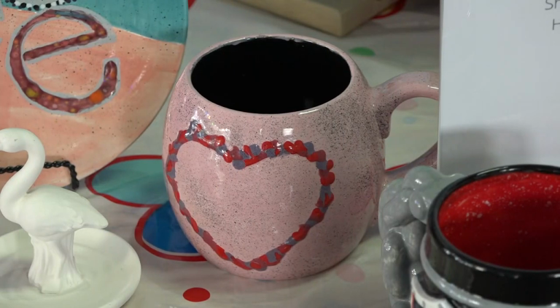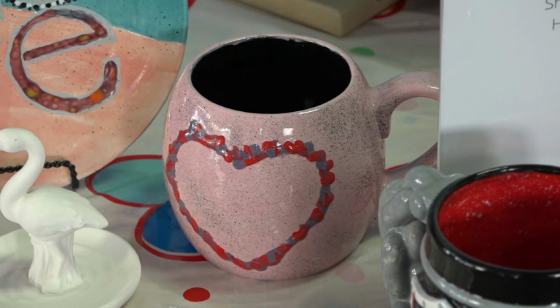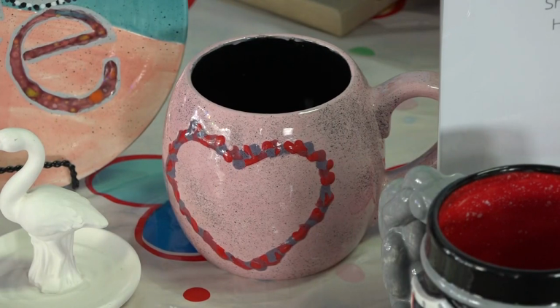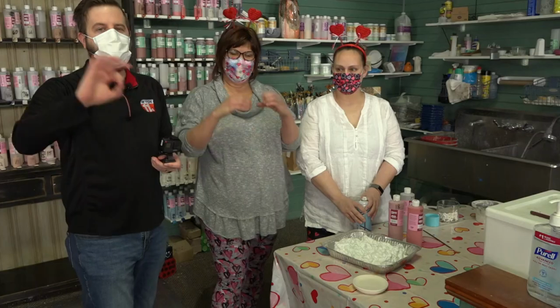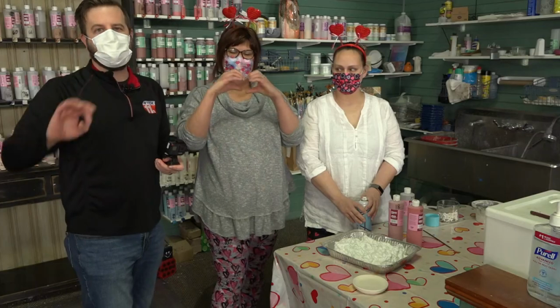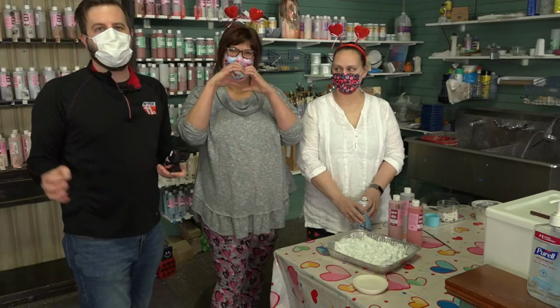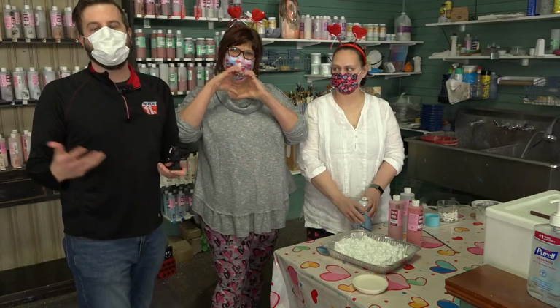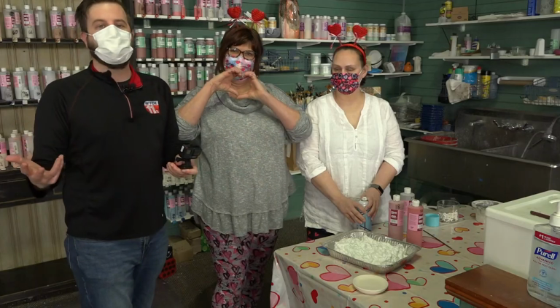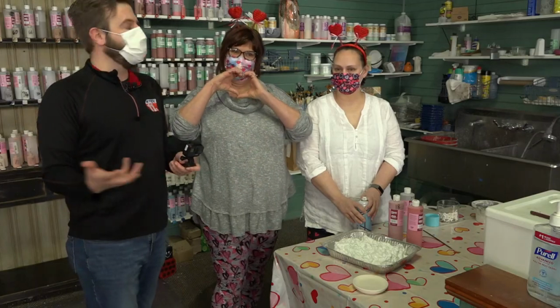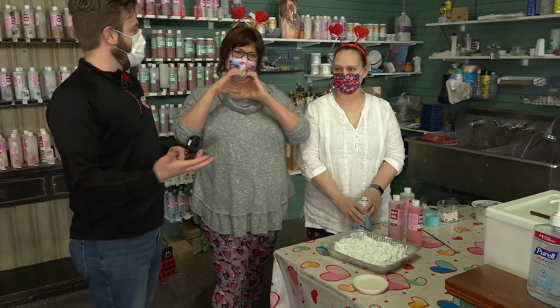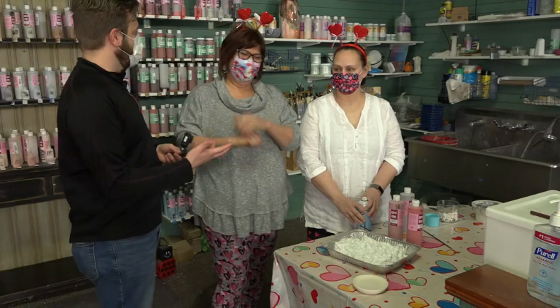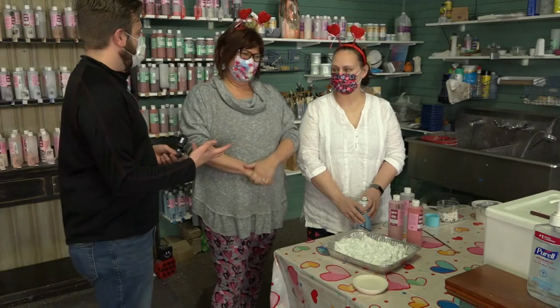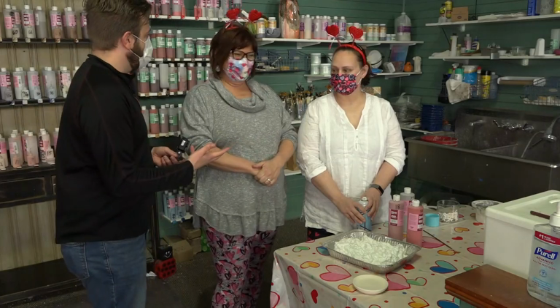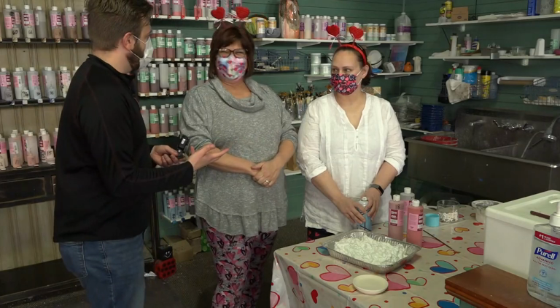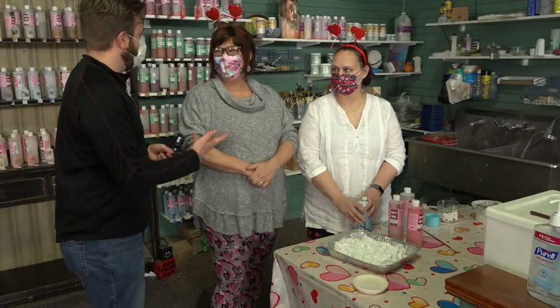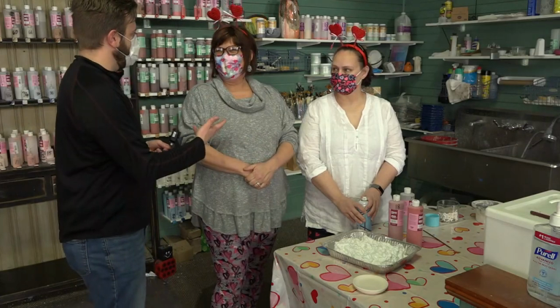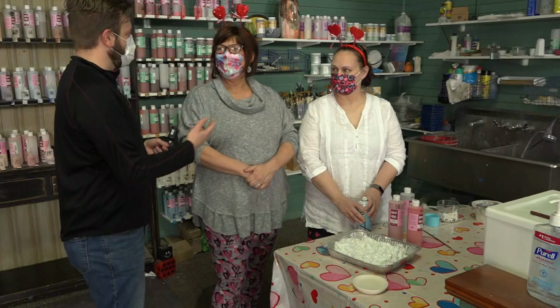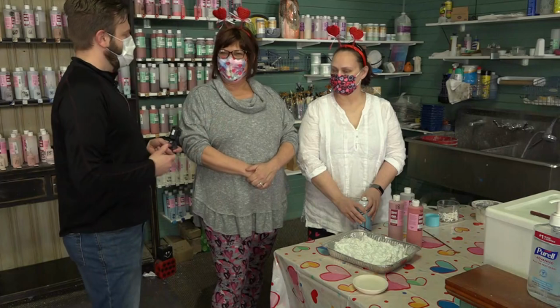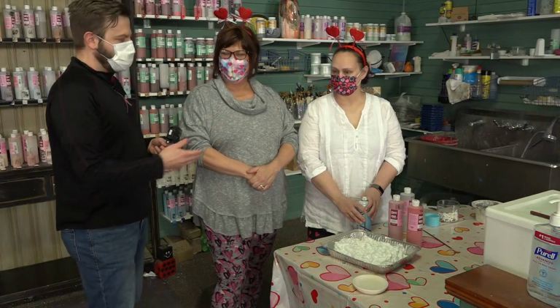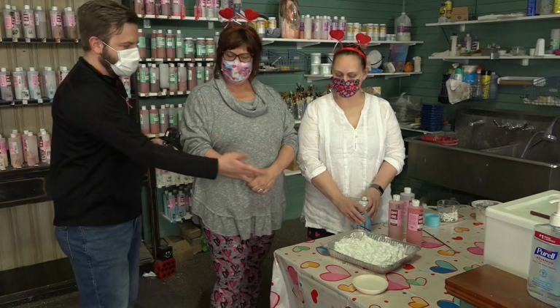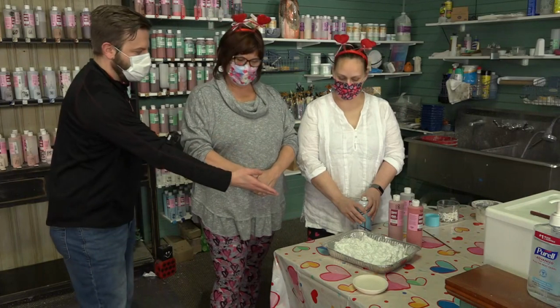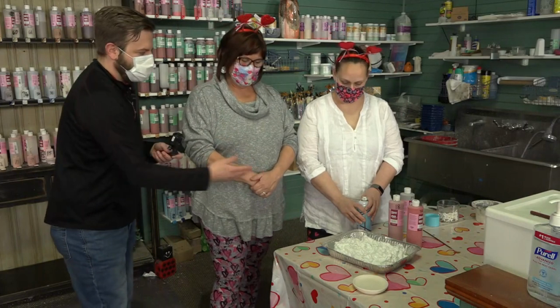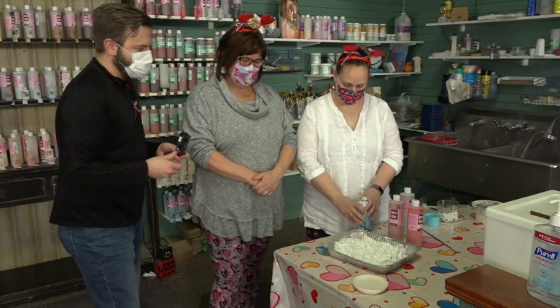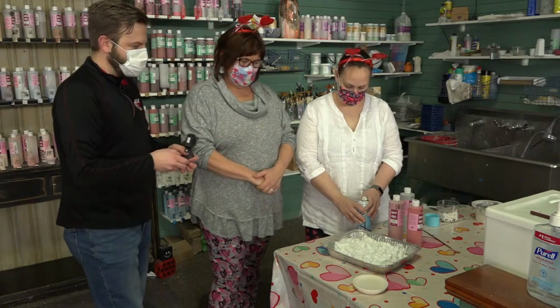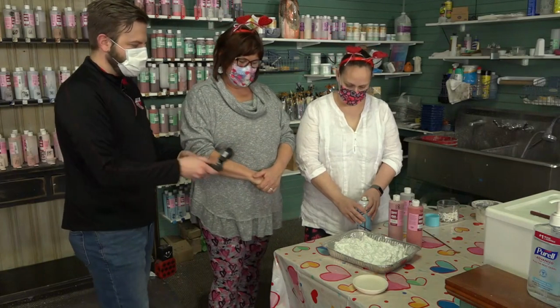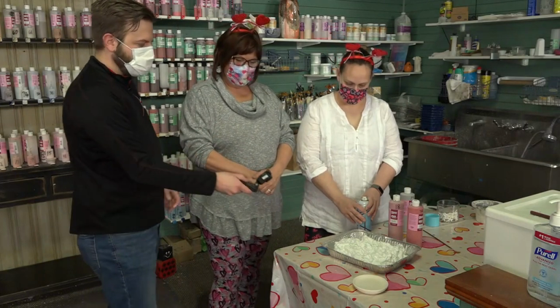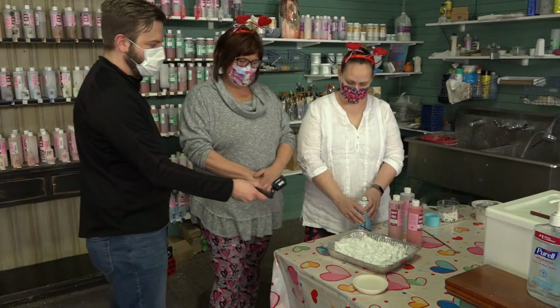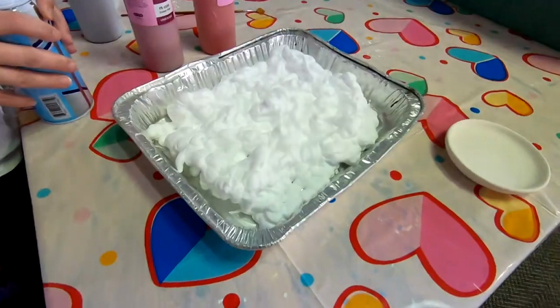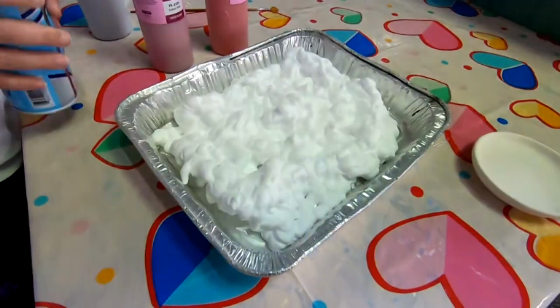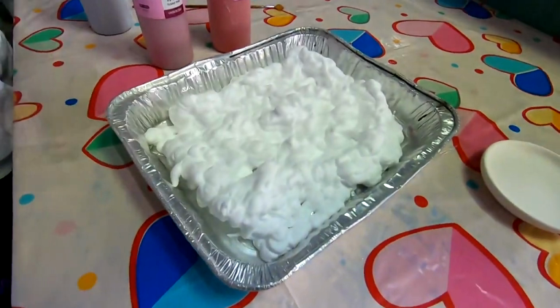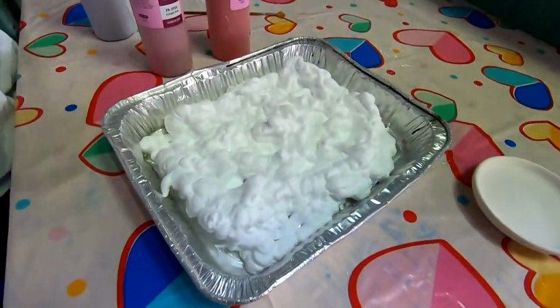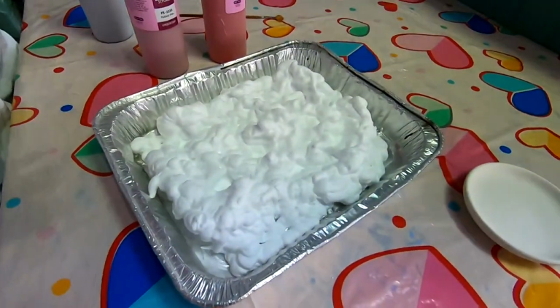But if you're not the painting type, they have a lot of other things that you can do. Right, Joni? Right. So tell me about what this is — I see some whipped cream here. This is exciting.